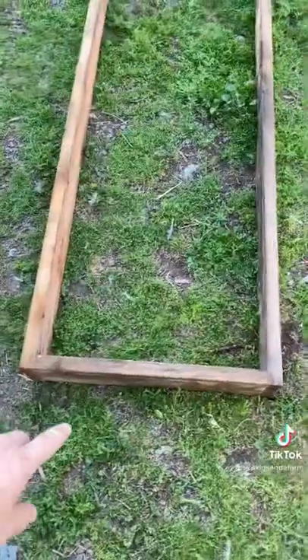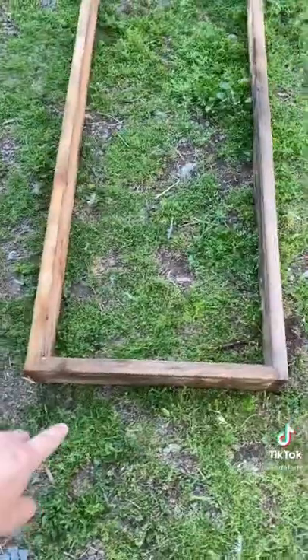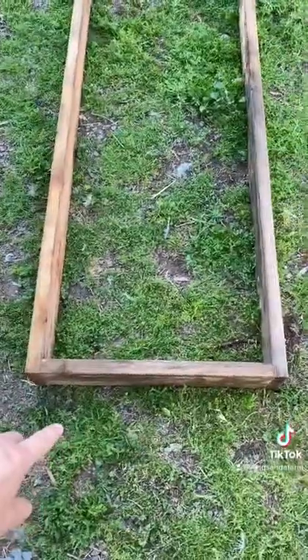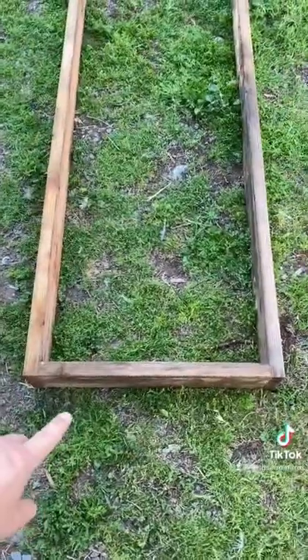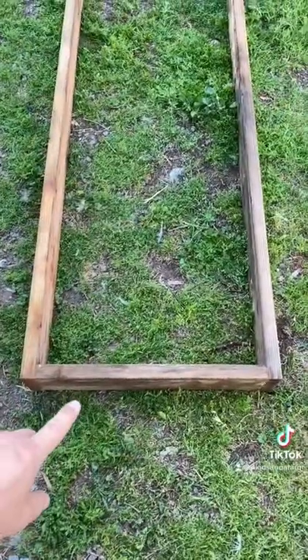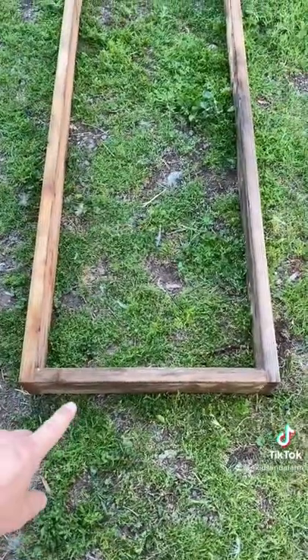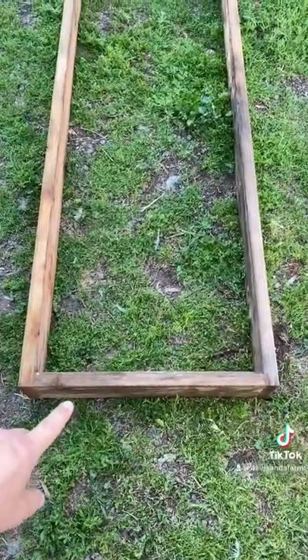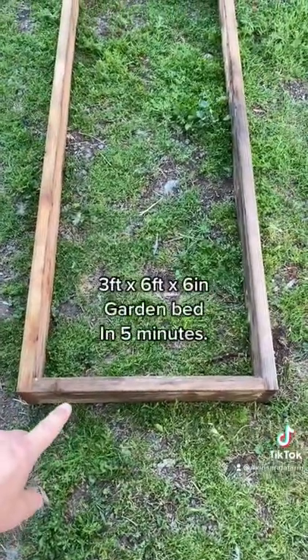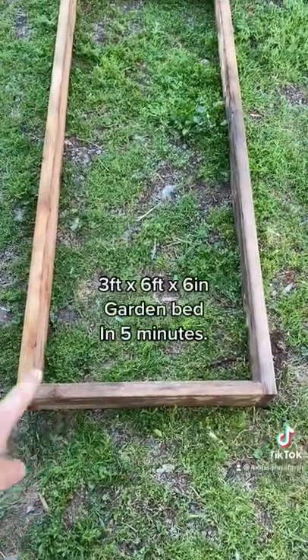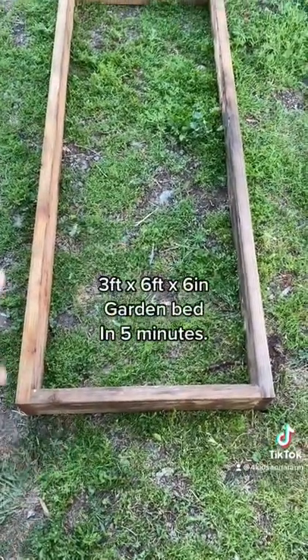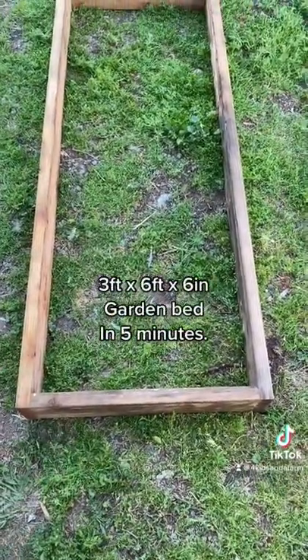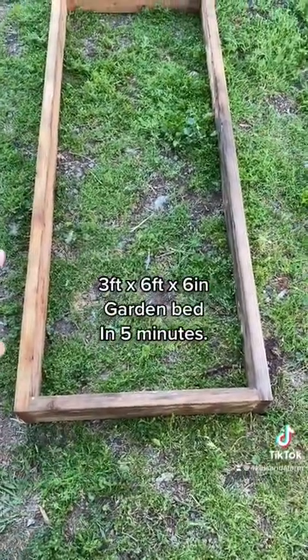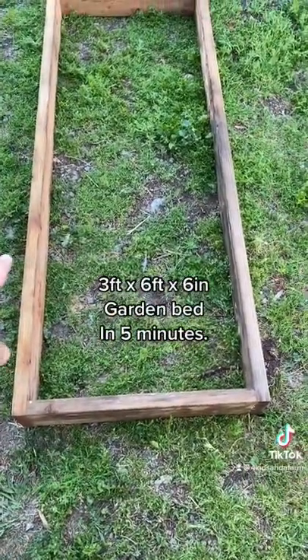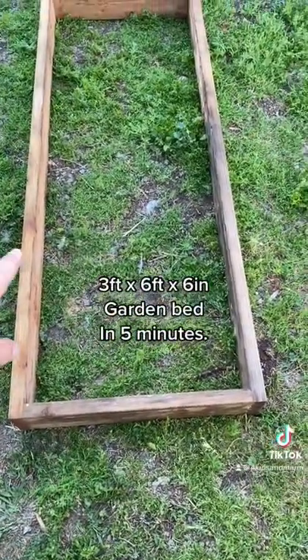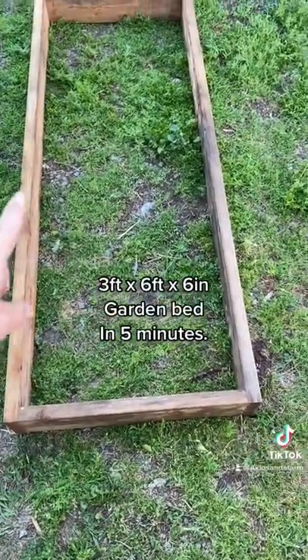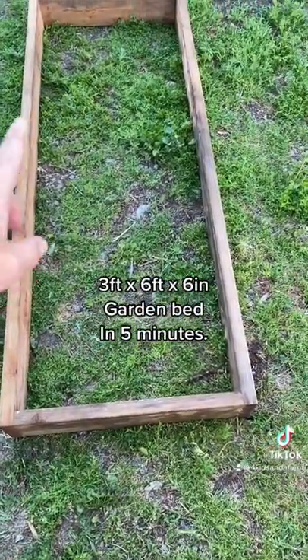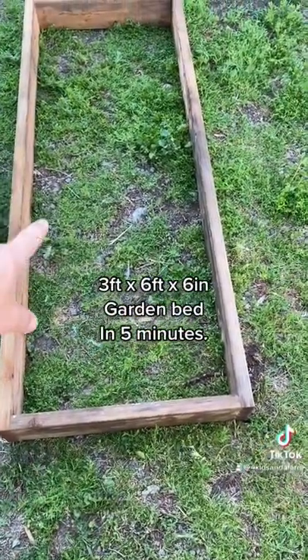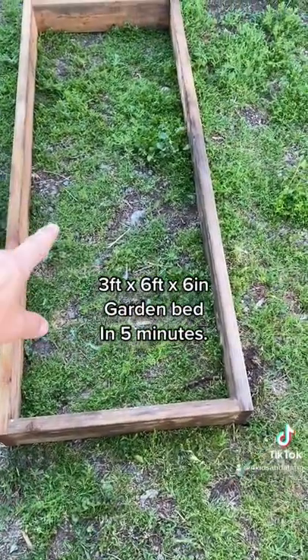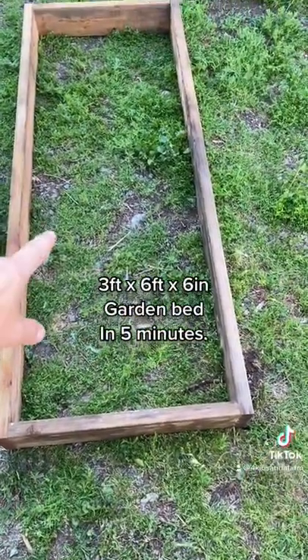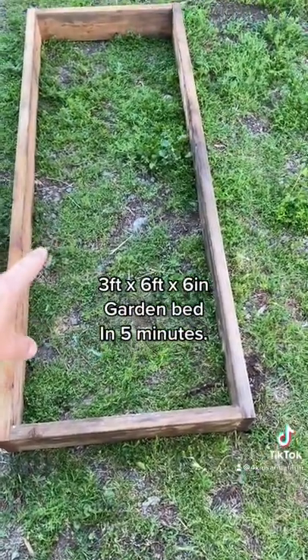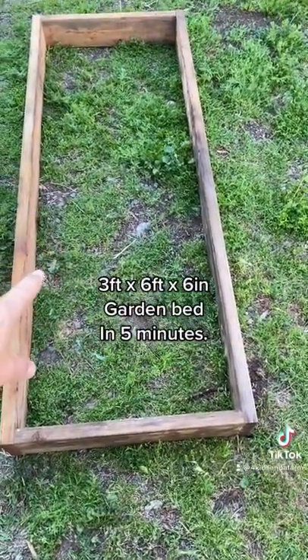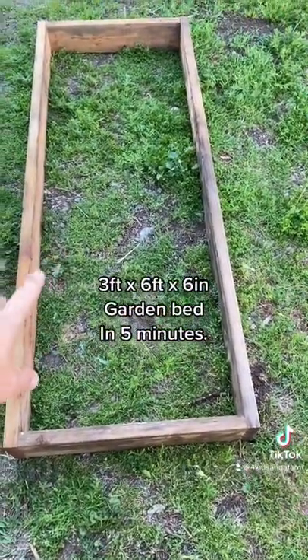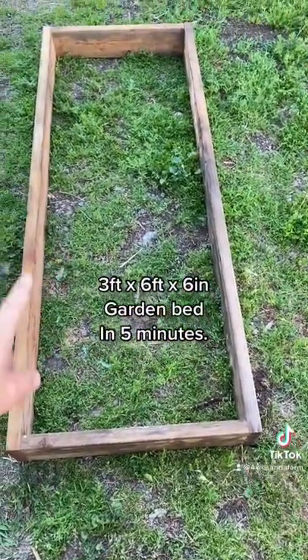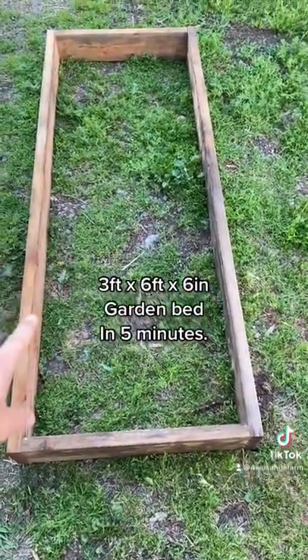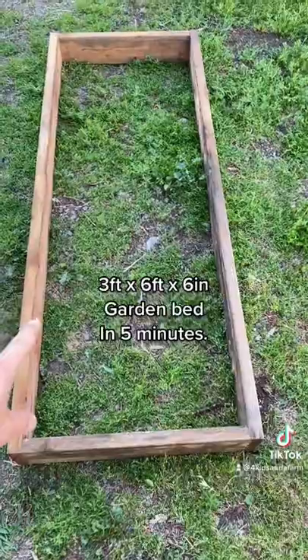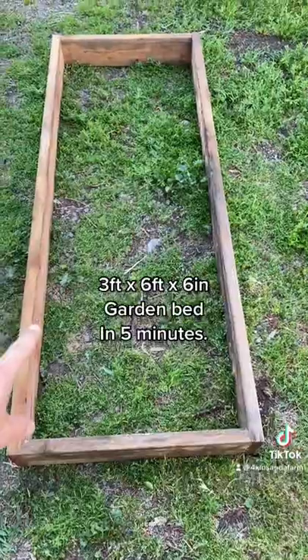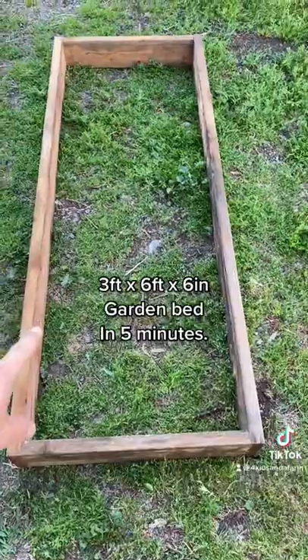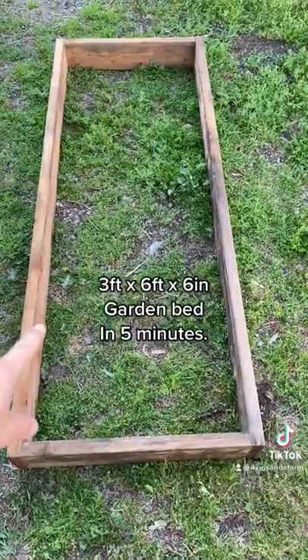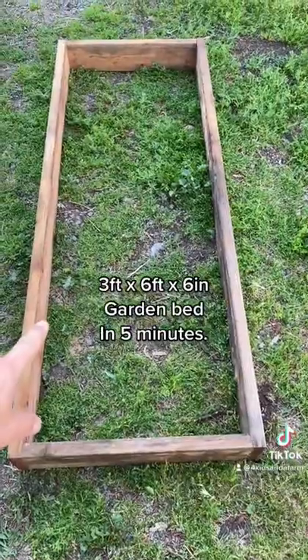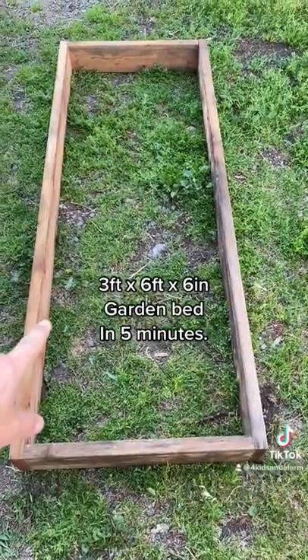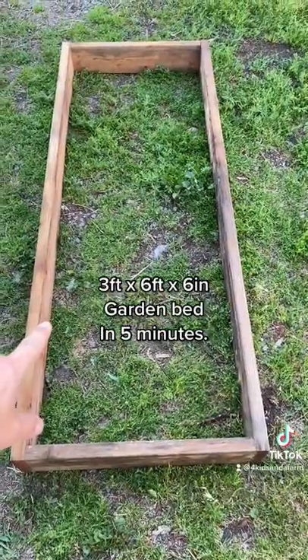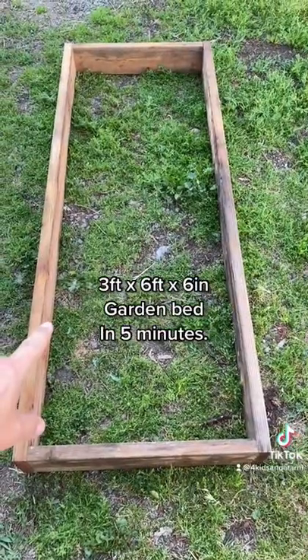Okay, that is a three by six by six inches deep raised garden bed in five minutes.